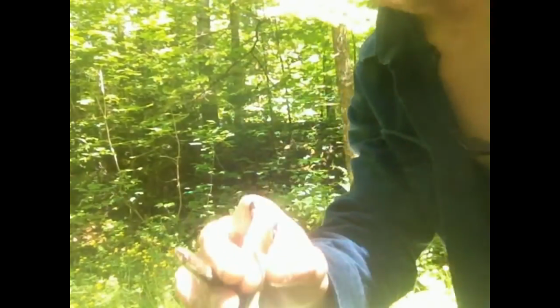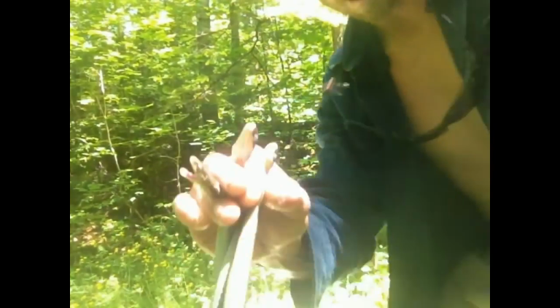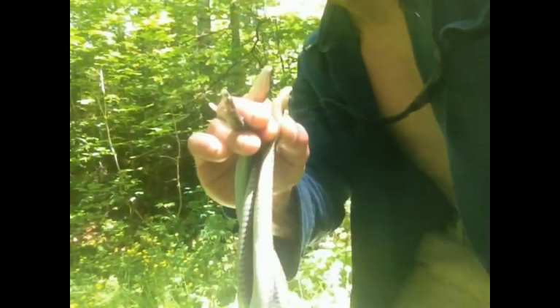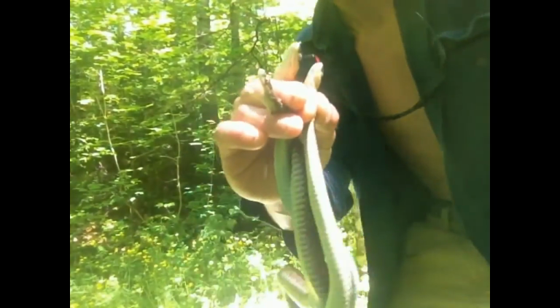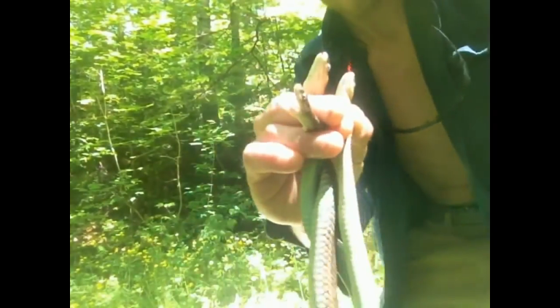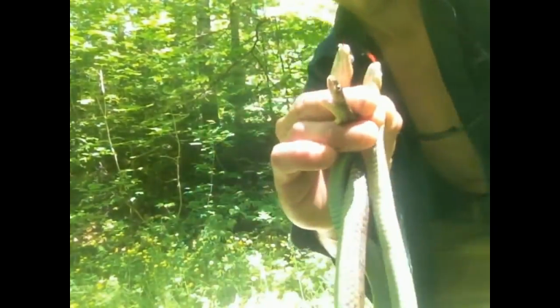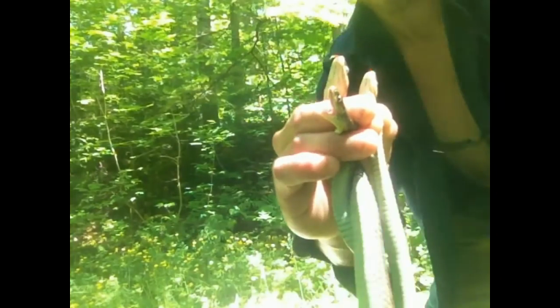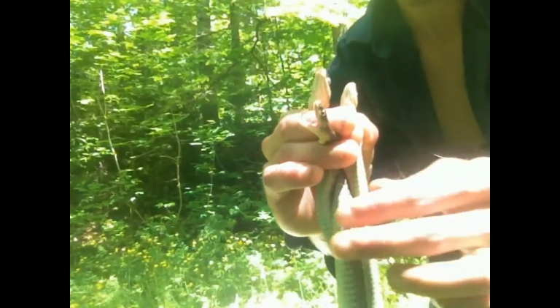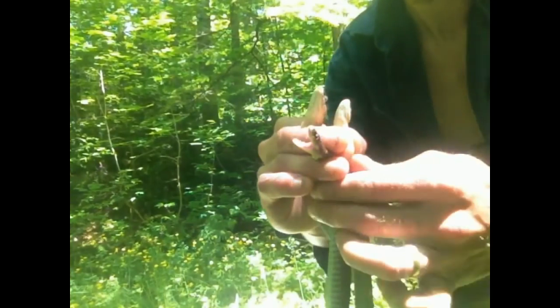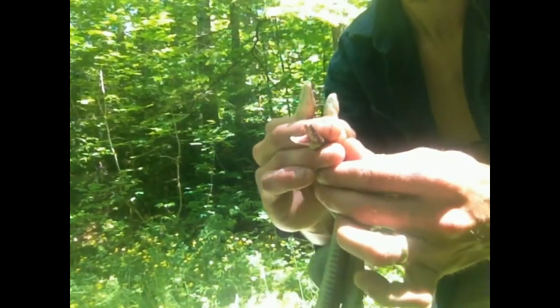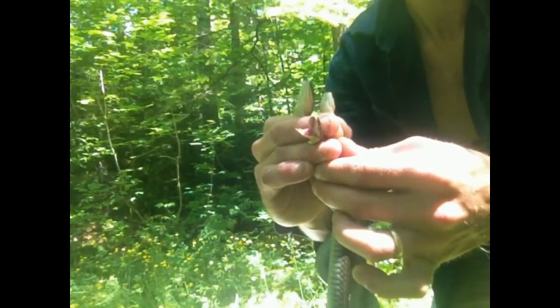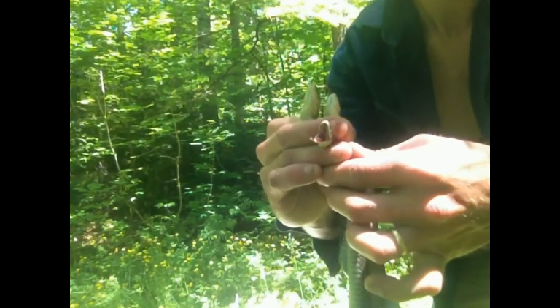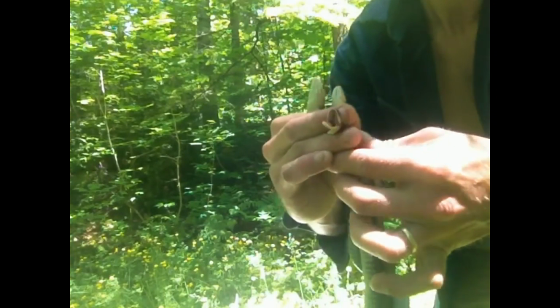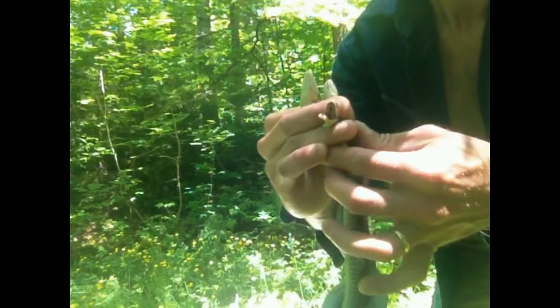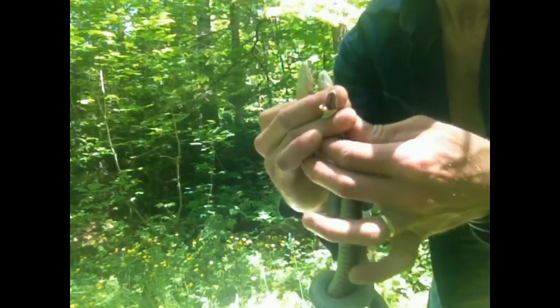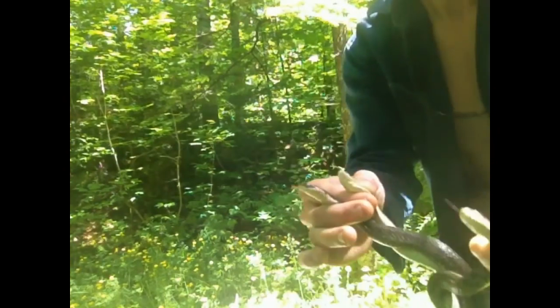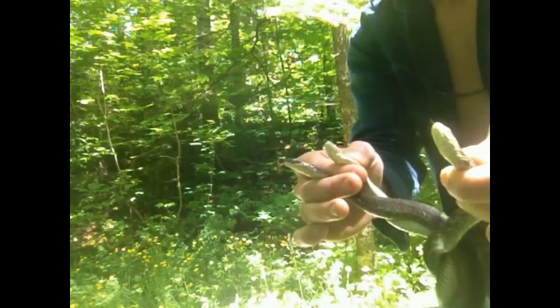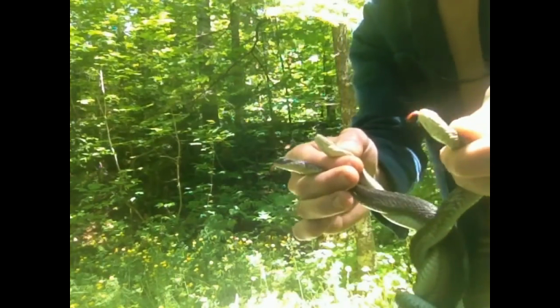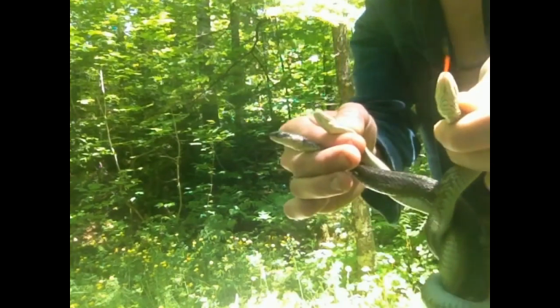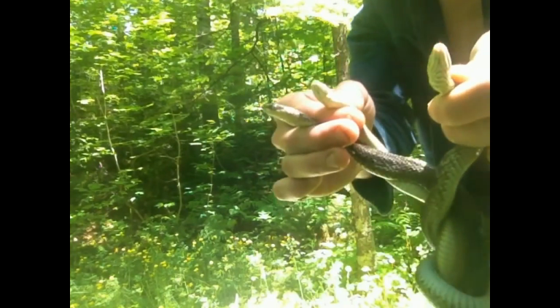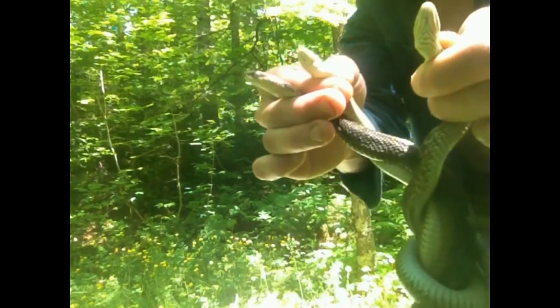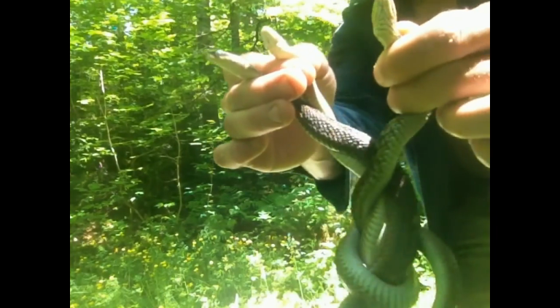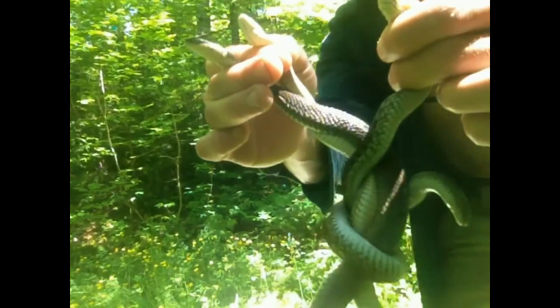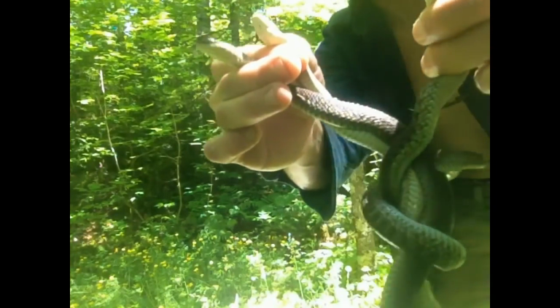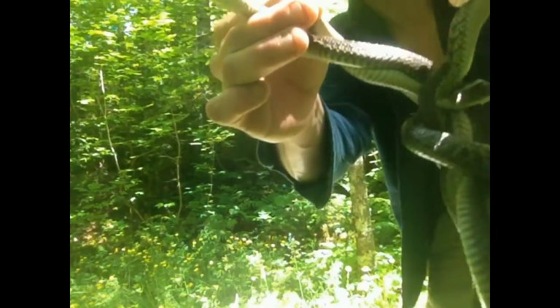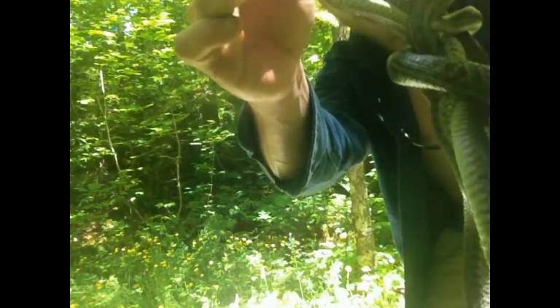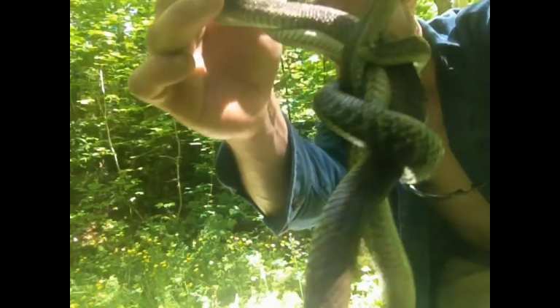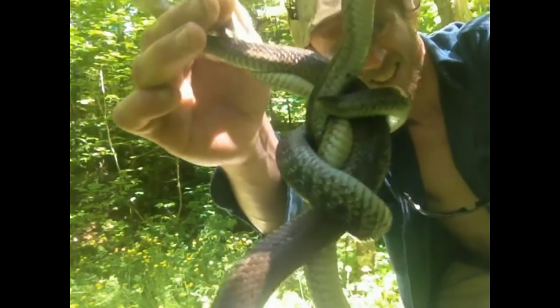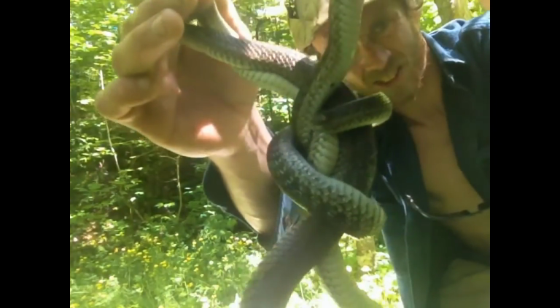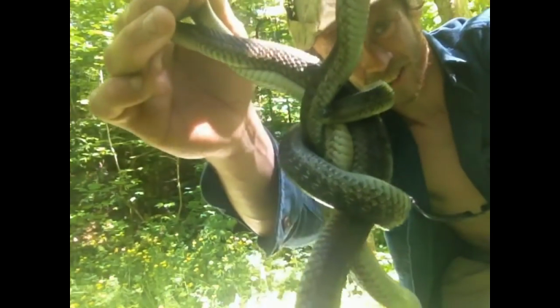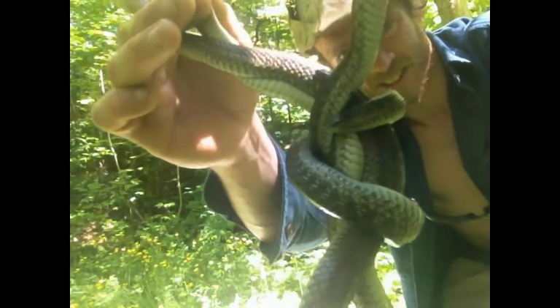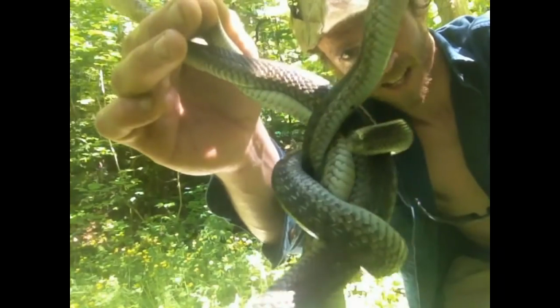That's three of them. That's how you tie the constrictor knot.